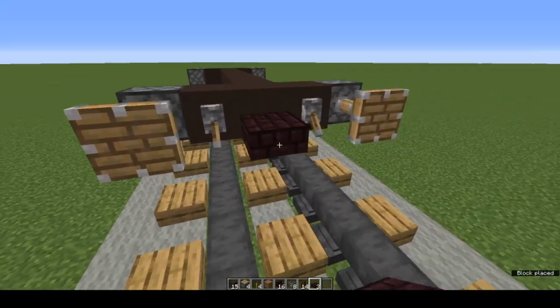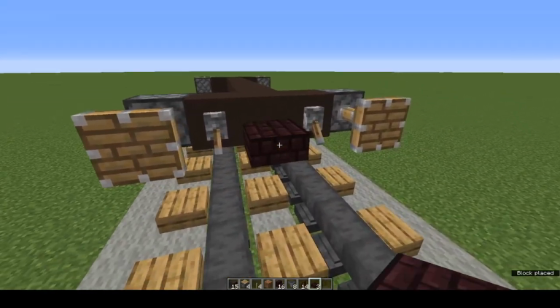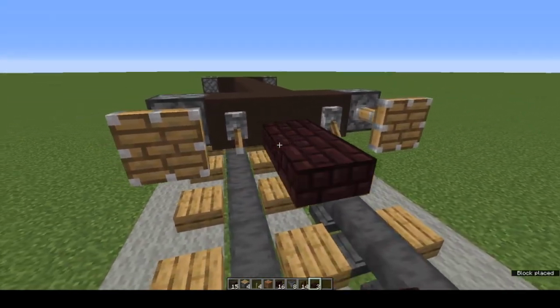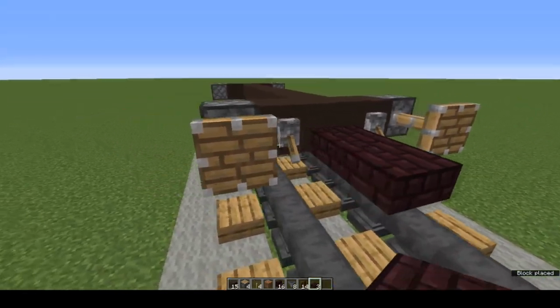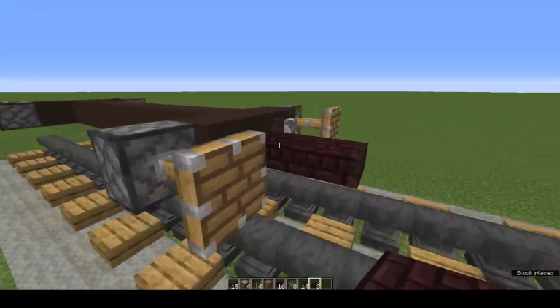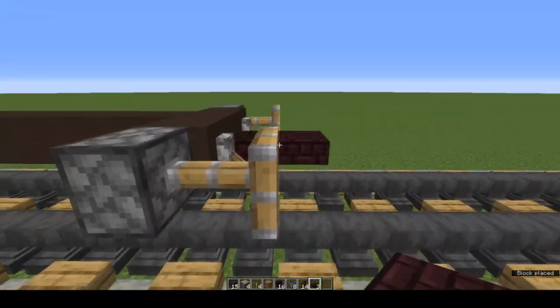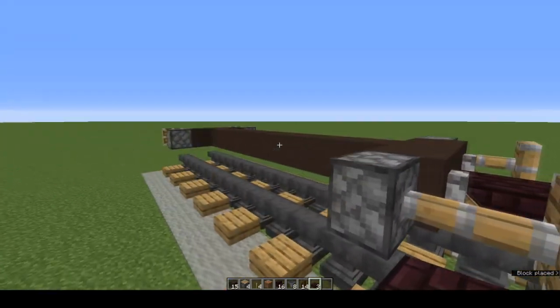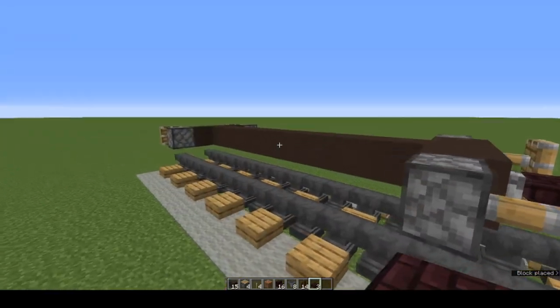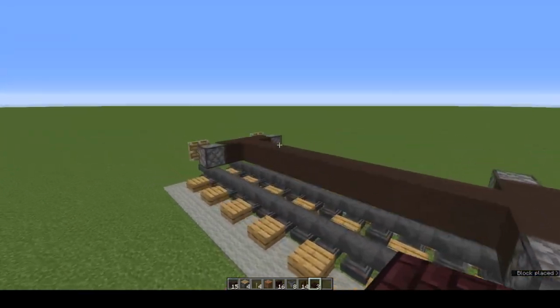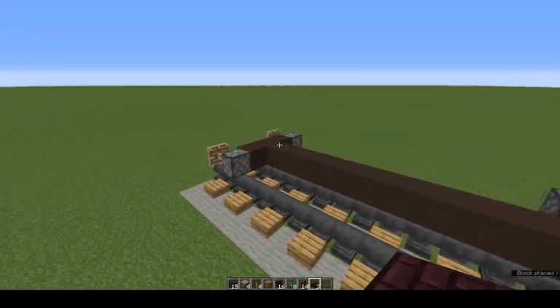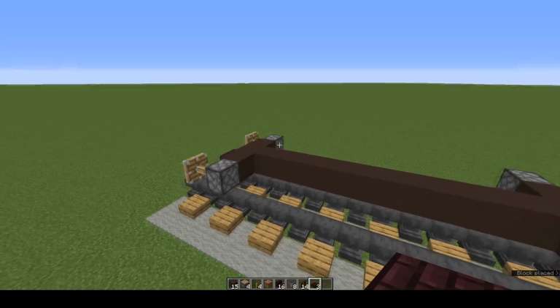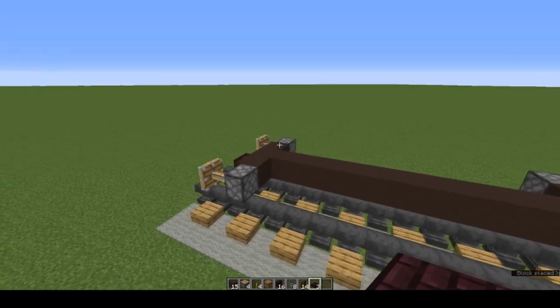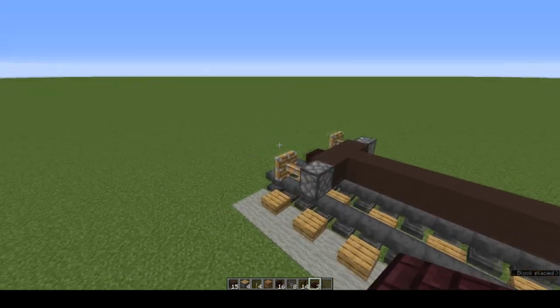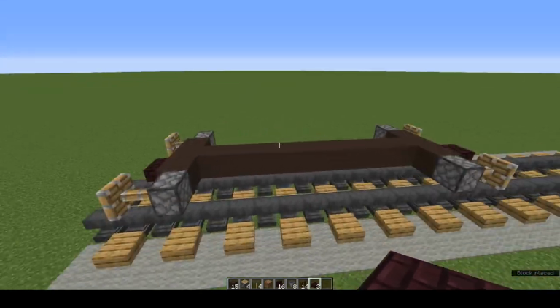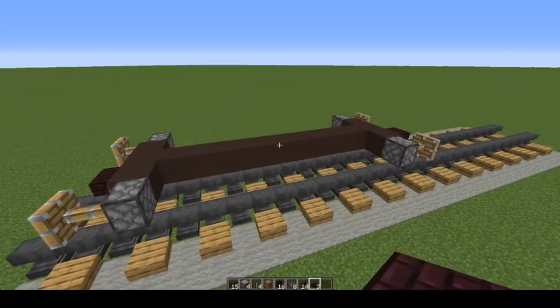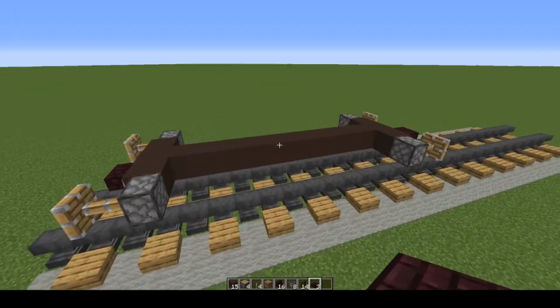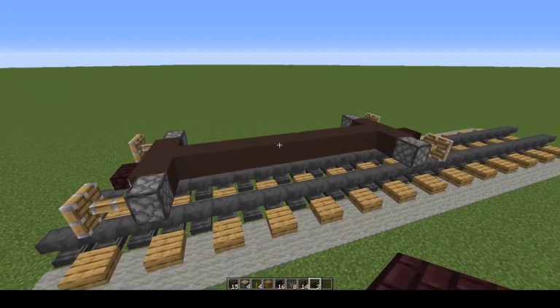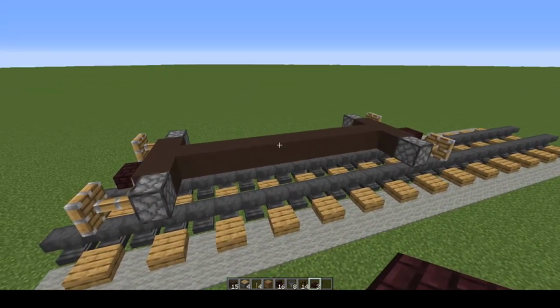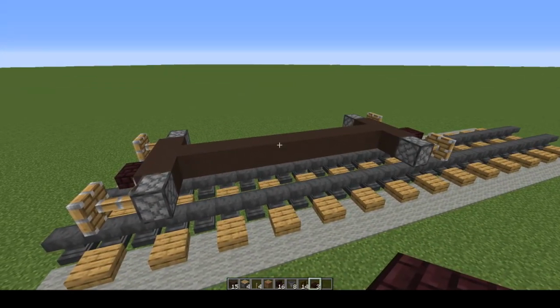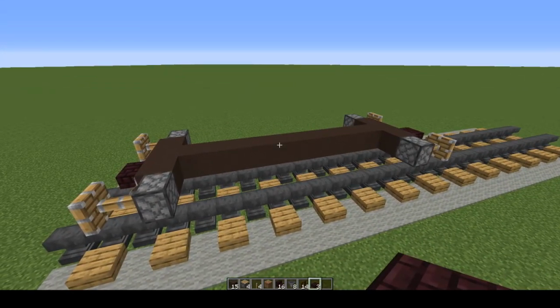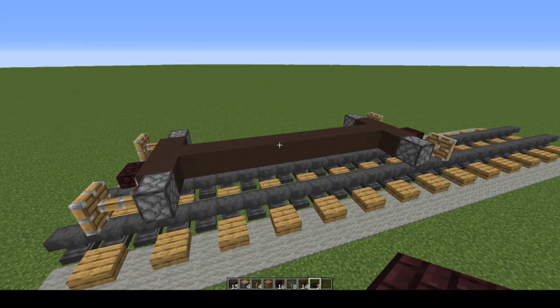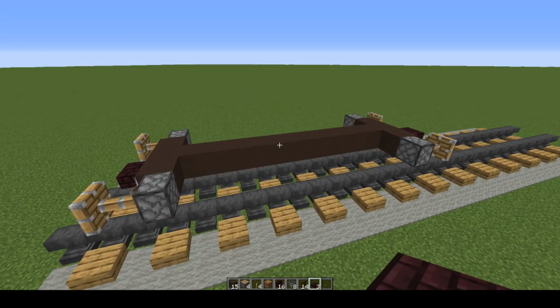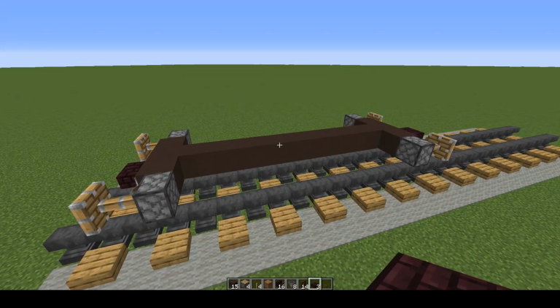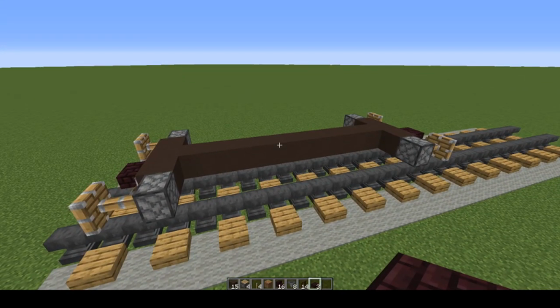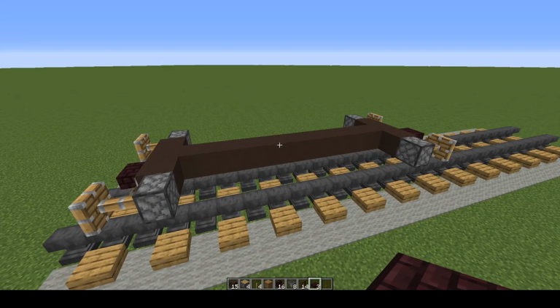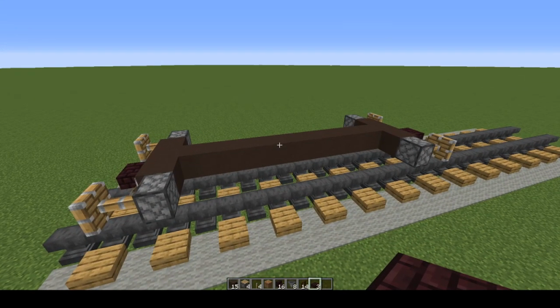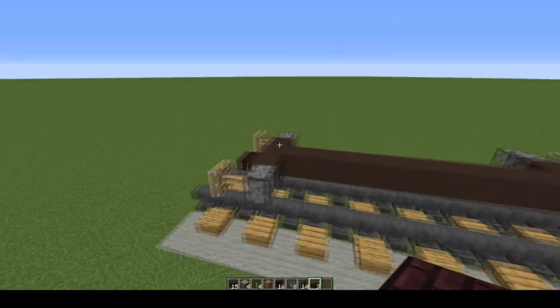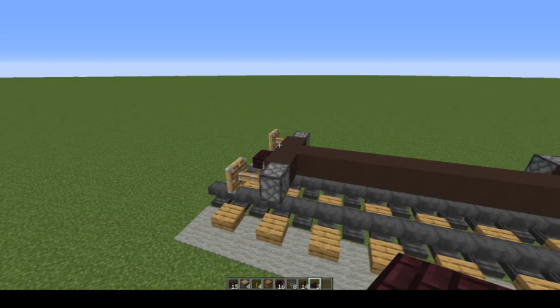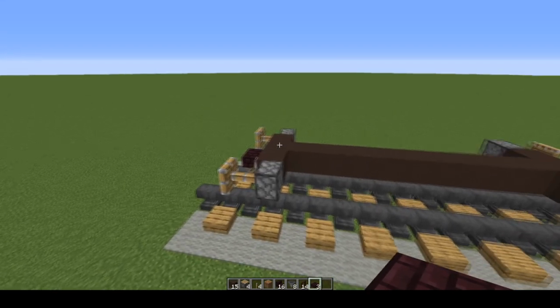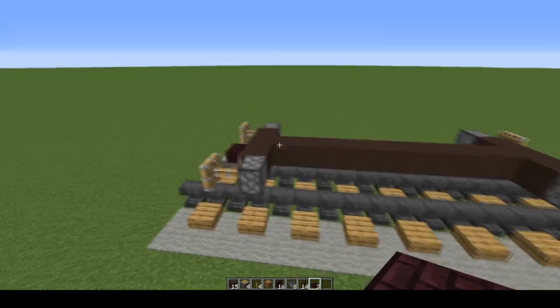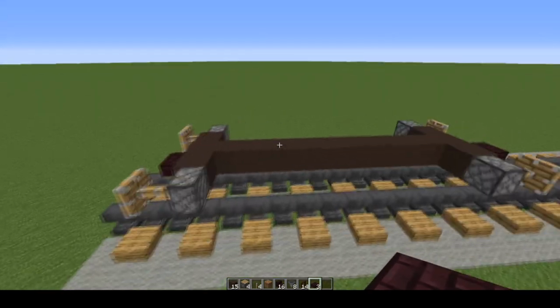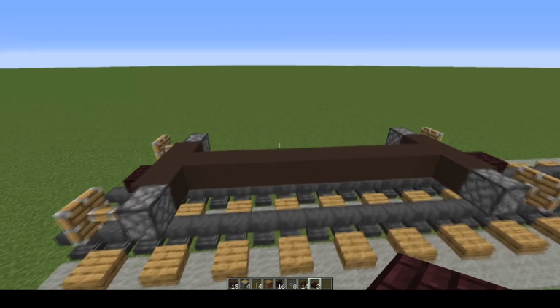Place a bottom half slab coming off the middle grey terracotta. Do the same at the other end. You can put one or two — it depends how many you're linking and what couplings the other wagons have.